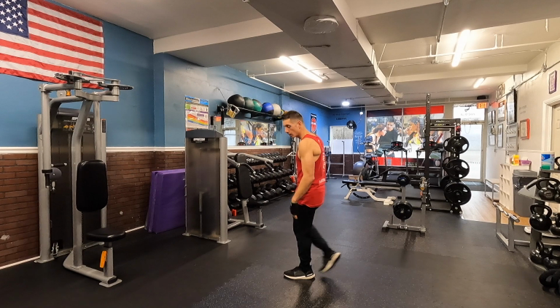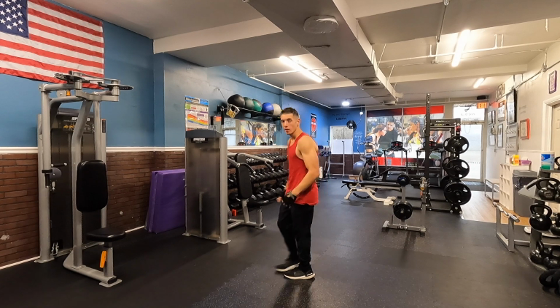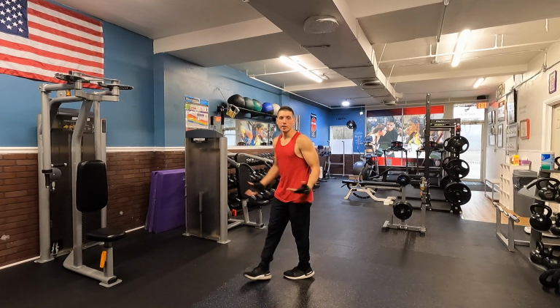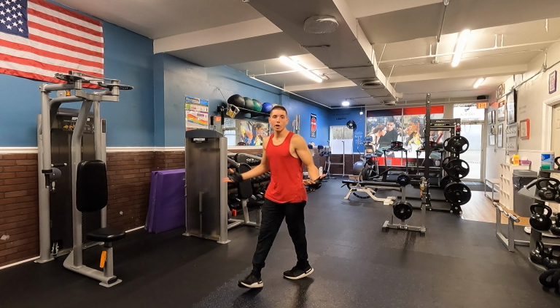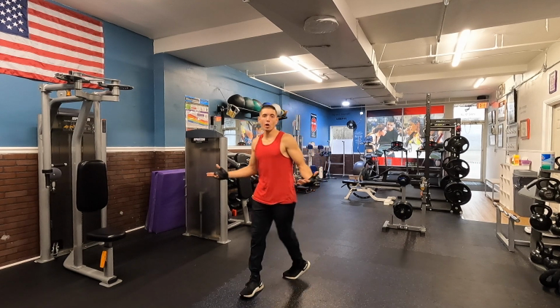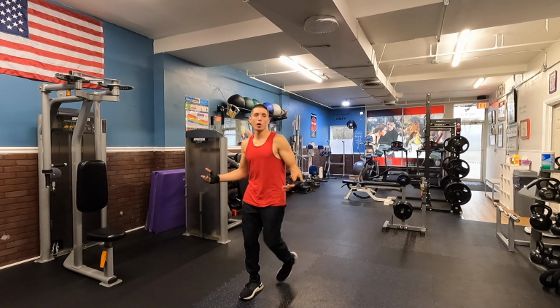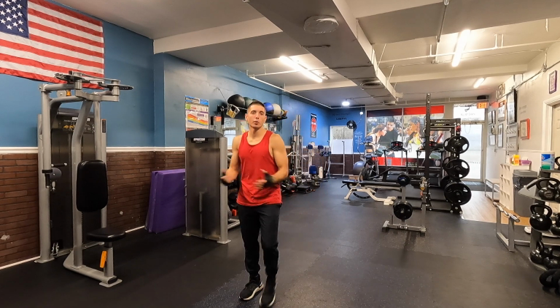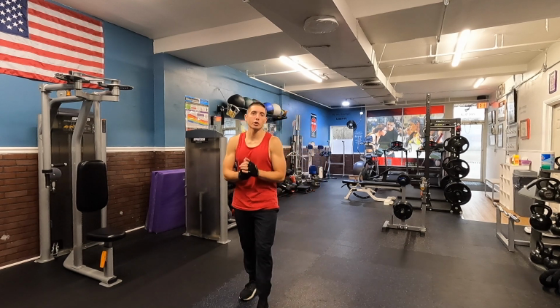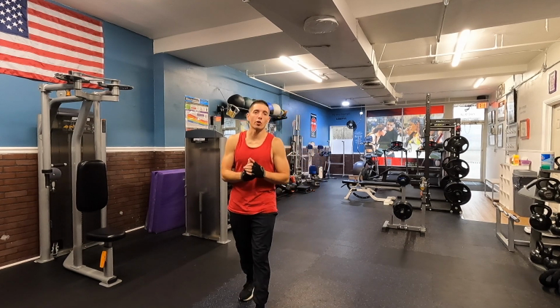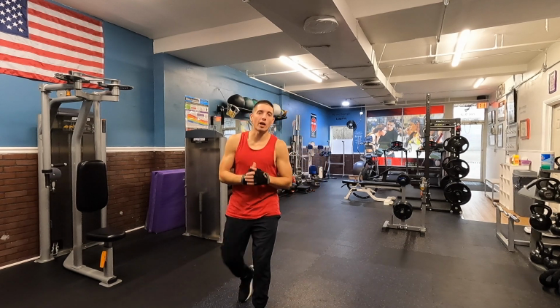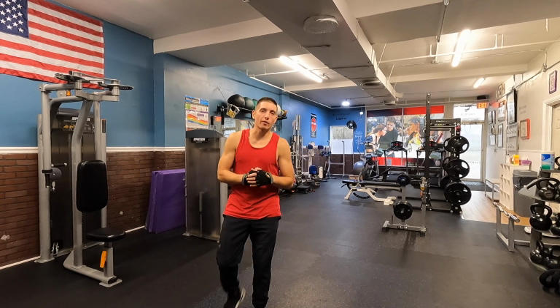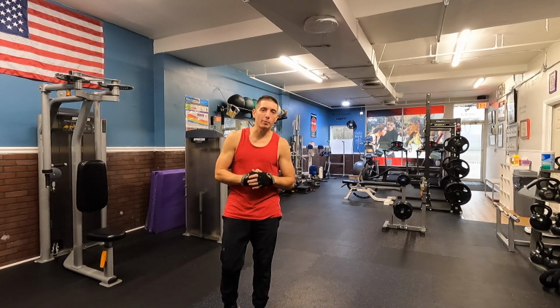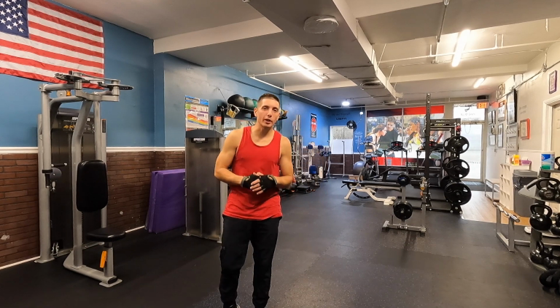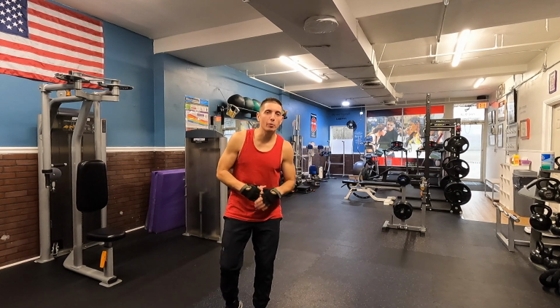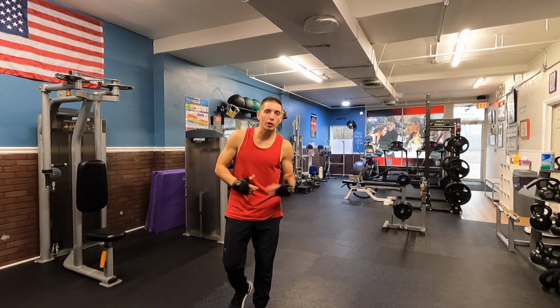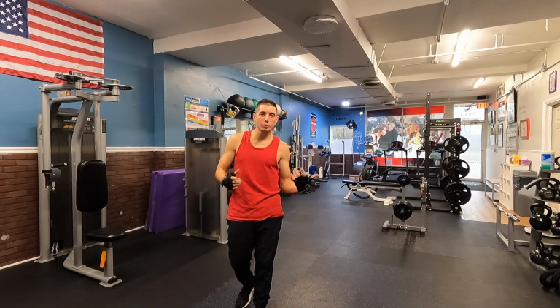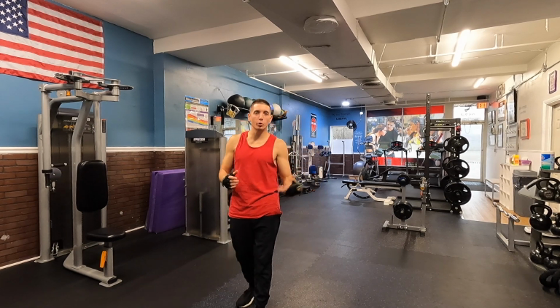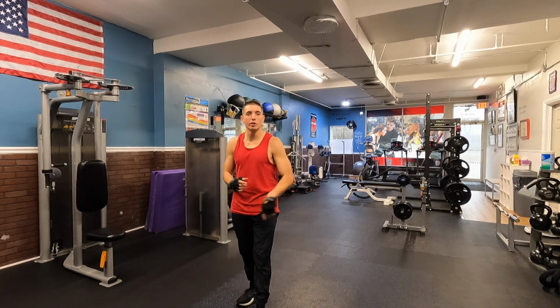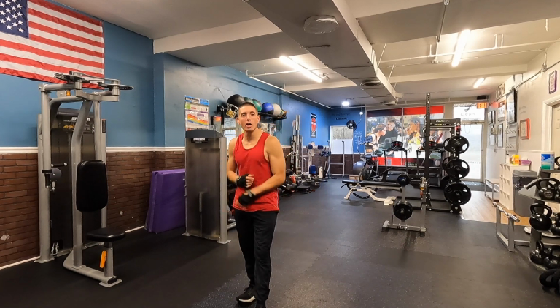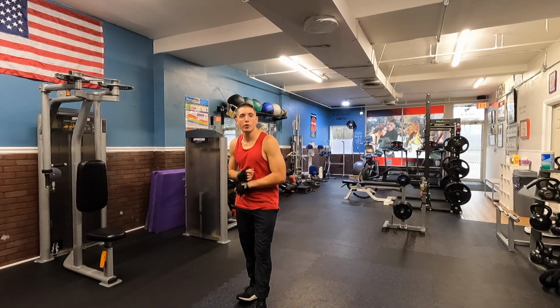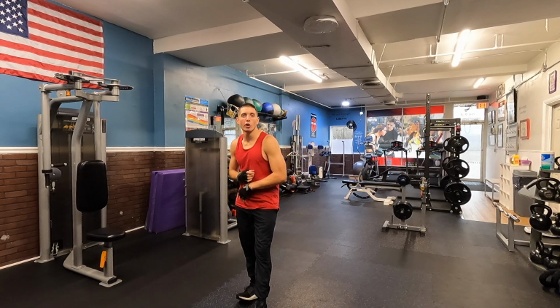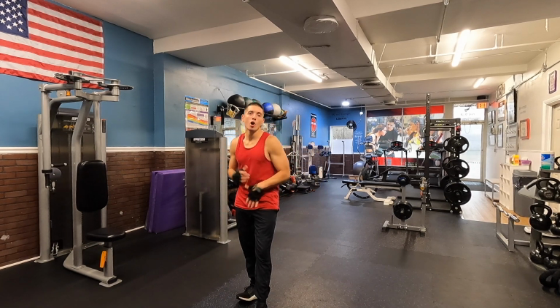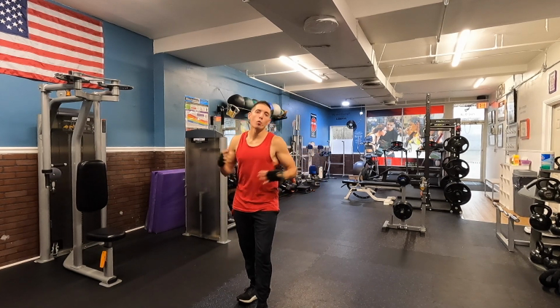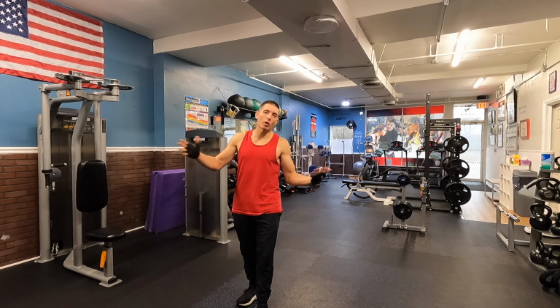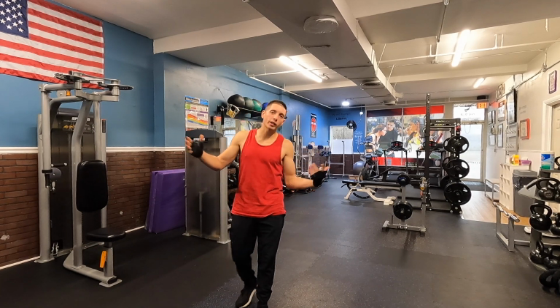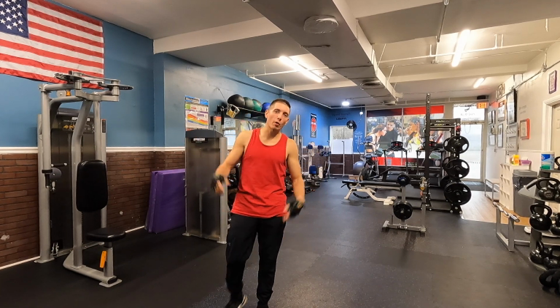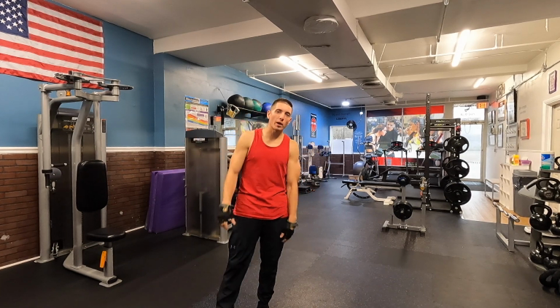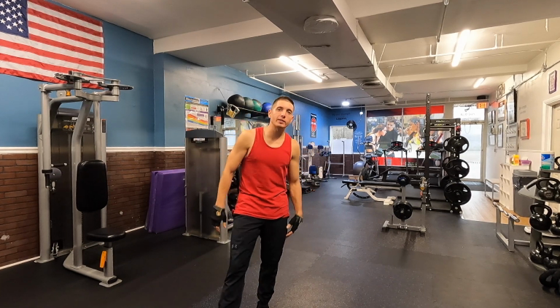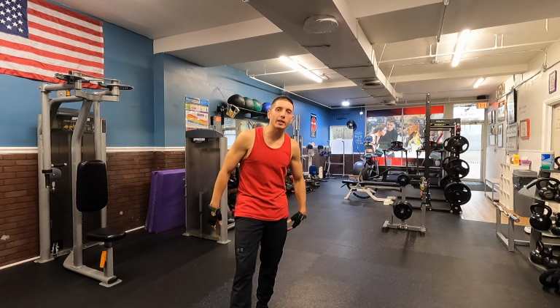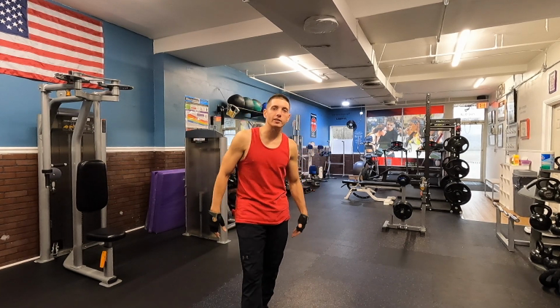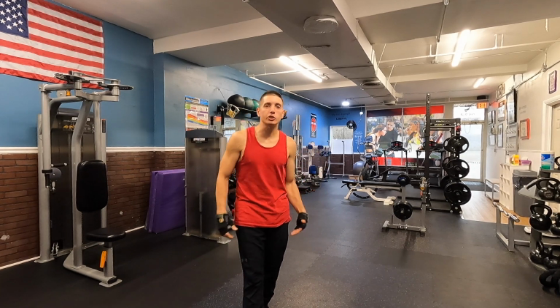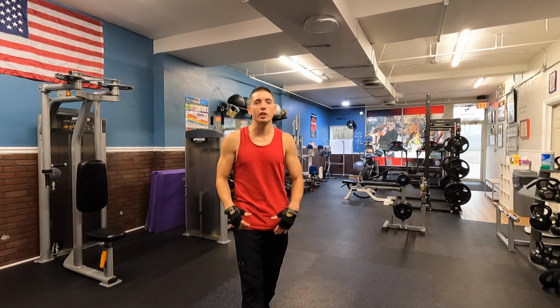Yo! What's going on everybody? Welcome to another Workout Wednesday edition.